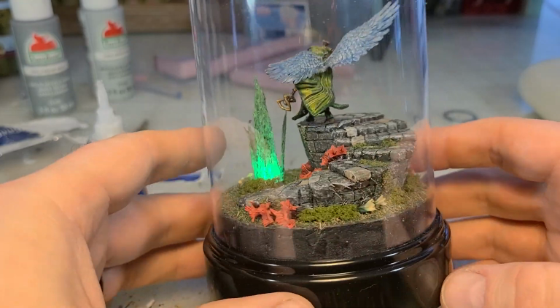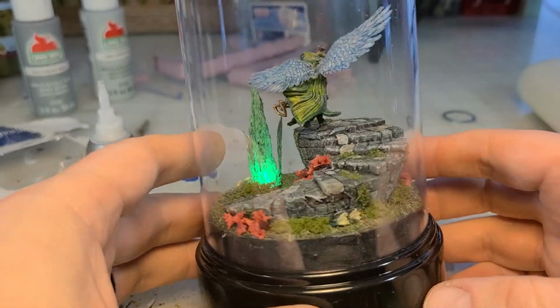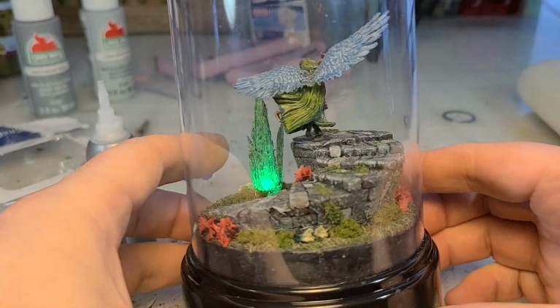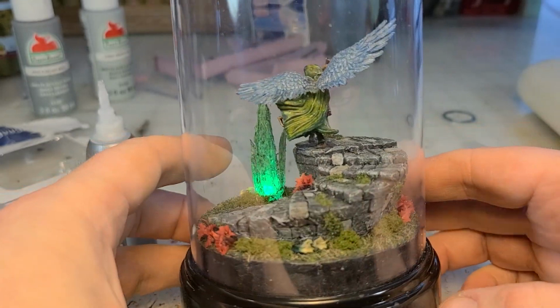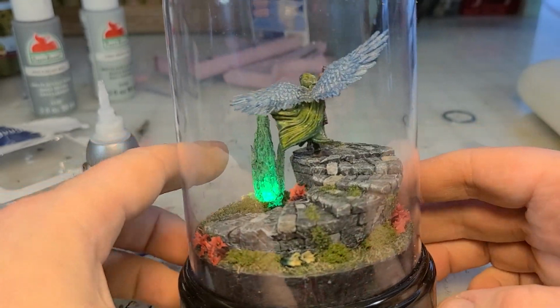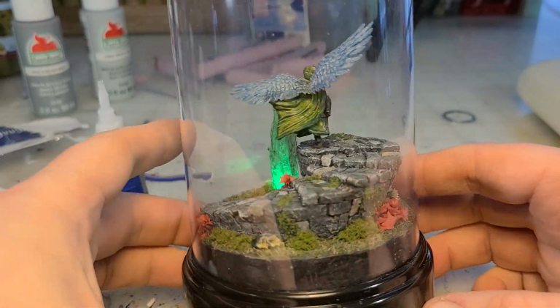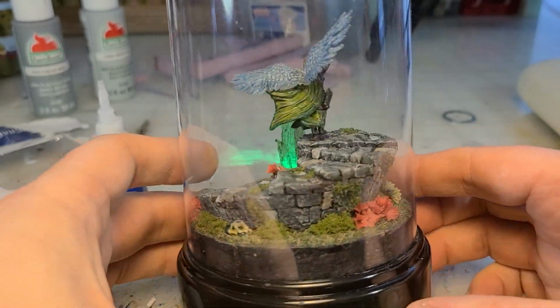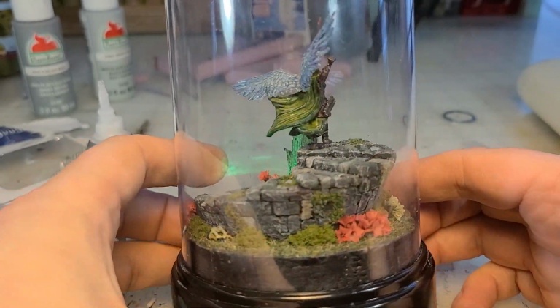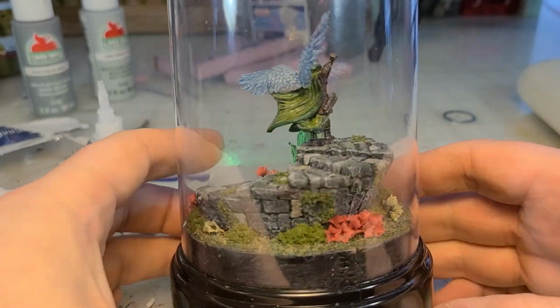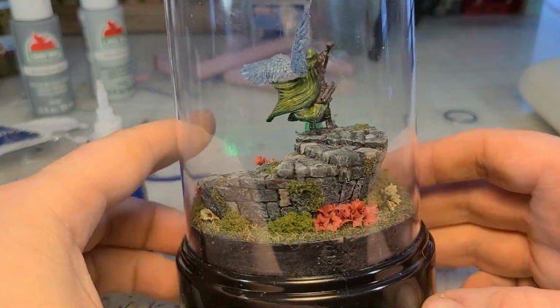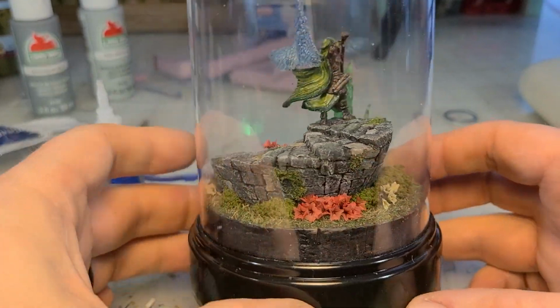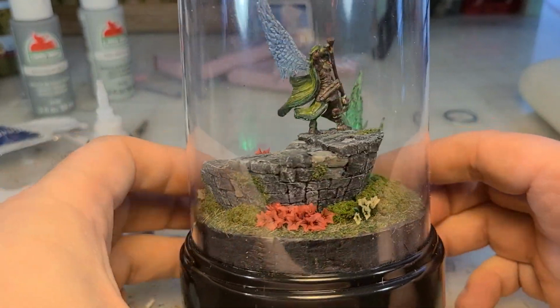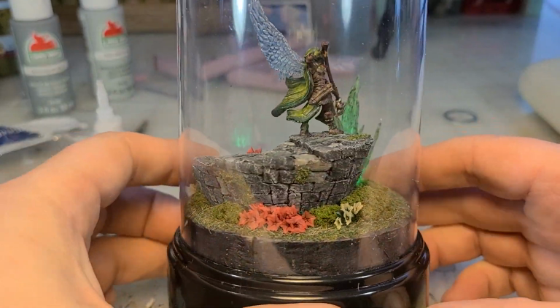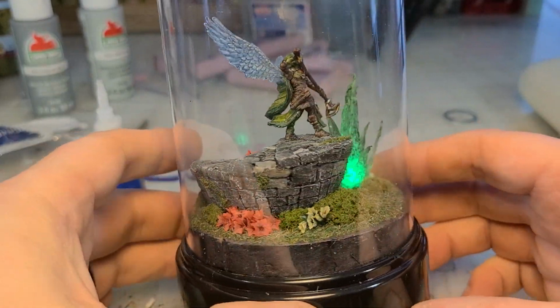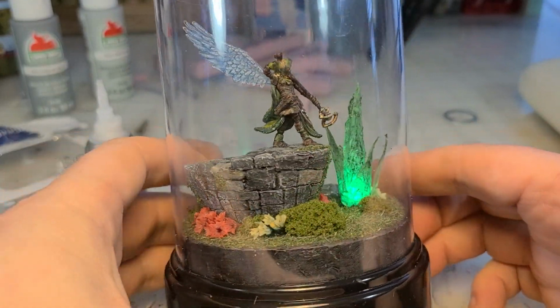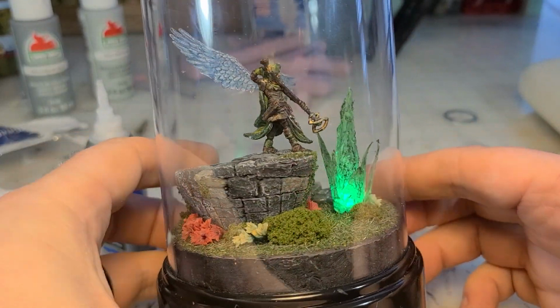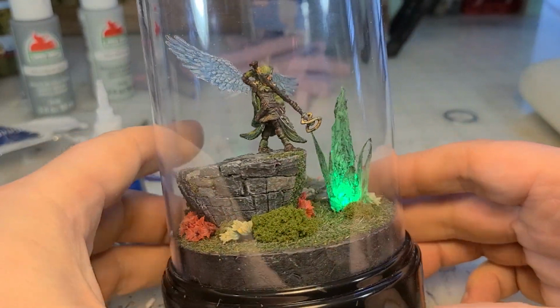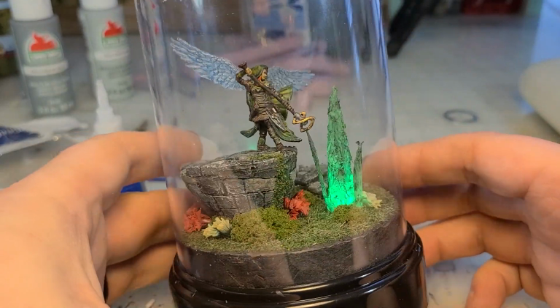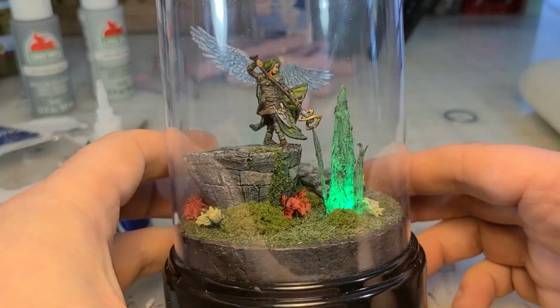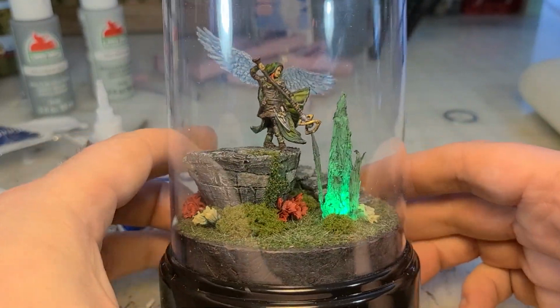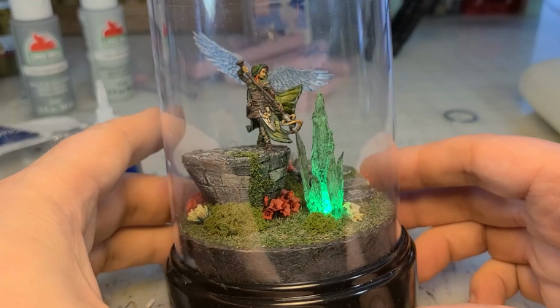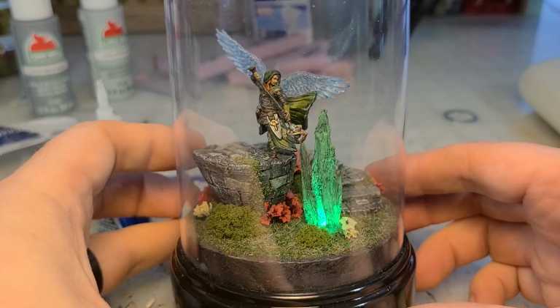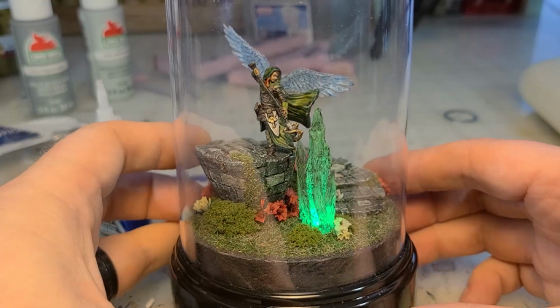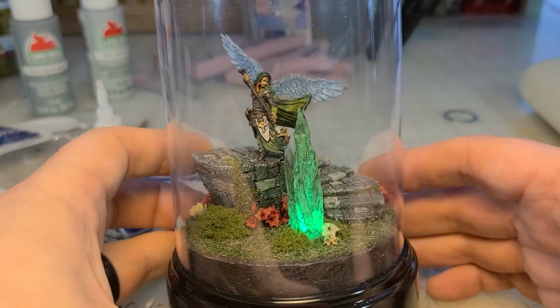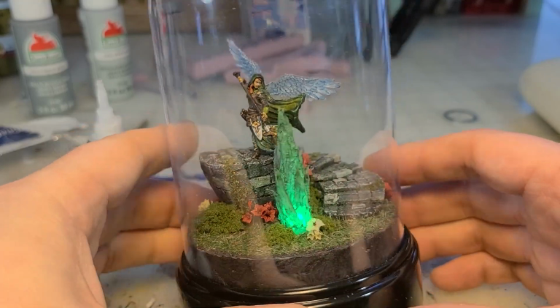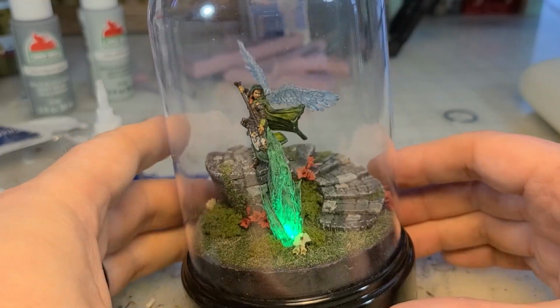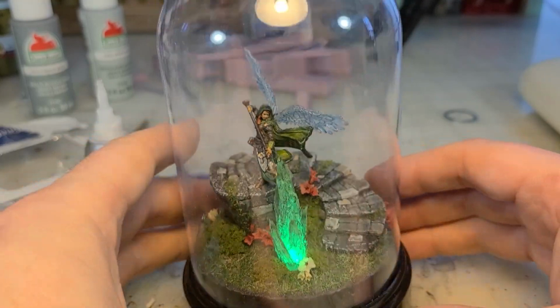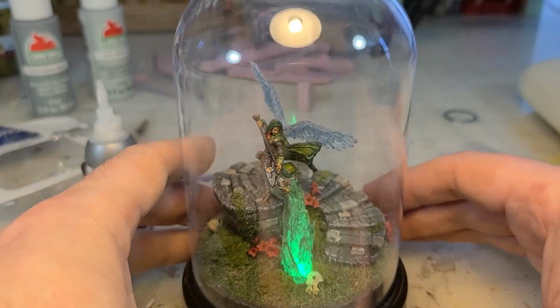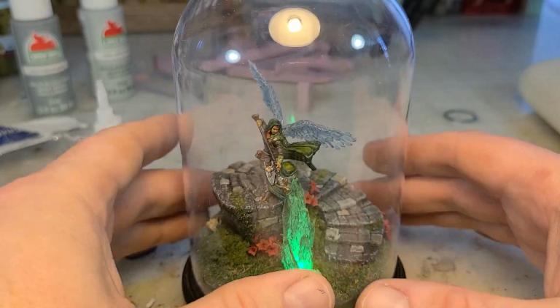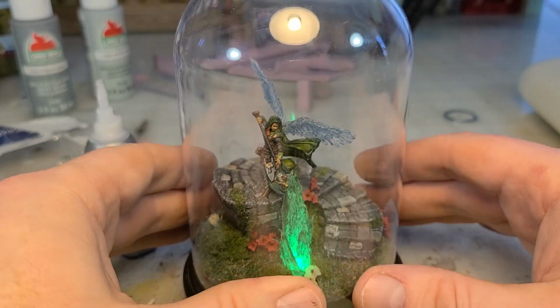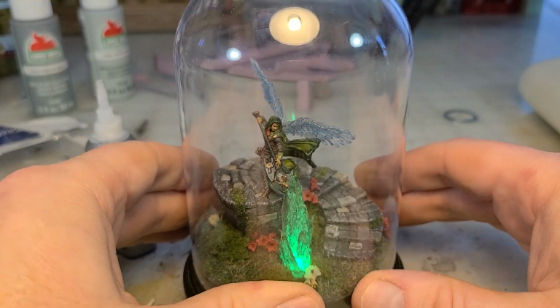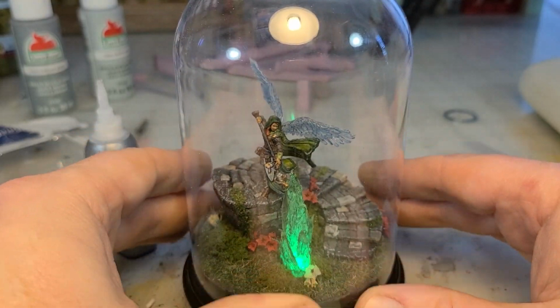This craft is very special. It's a Valentine's Day present for my wife, and I'm going to show you how I did it.